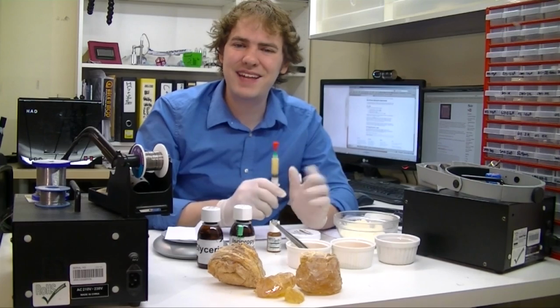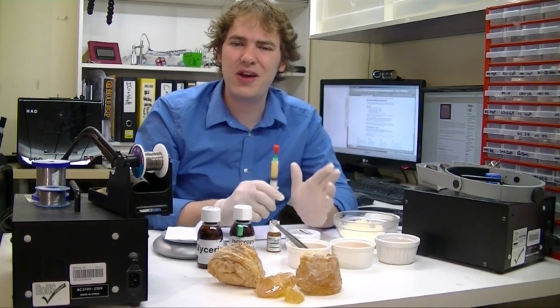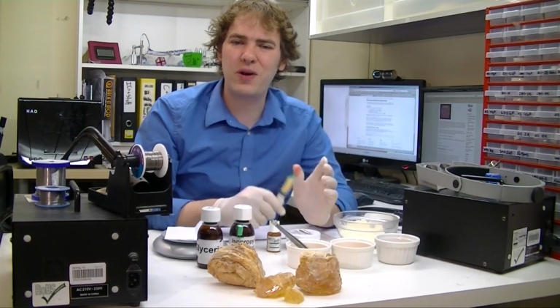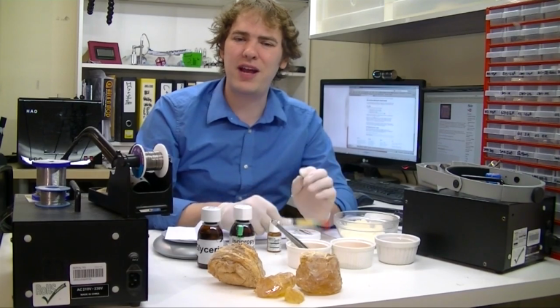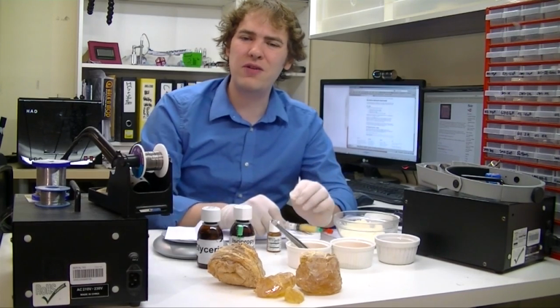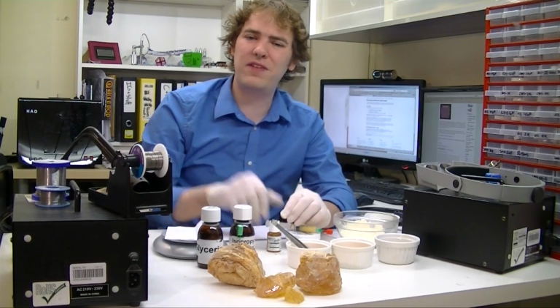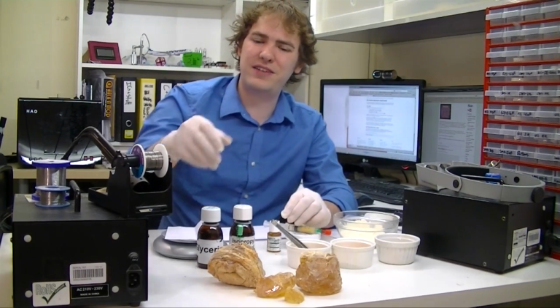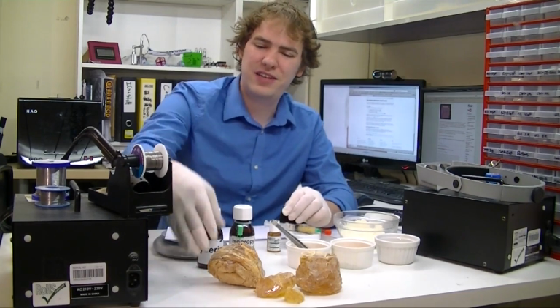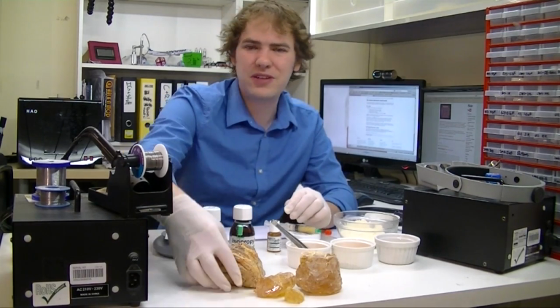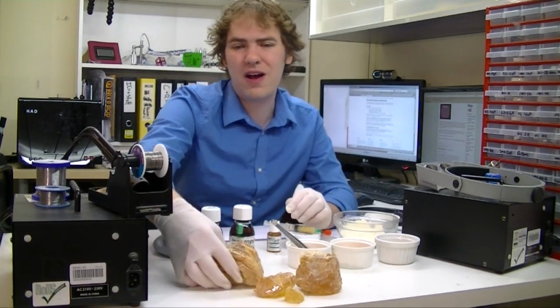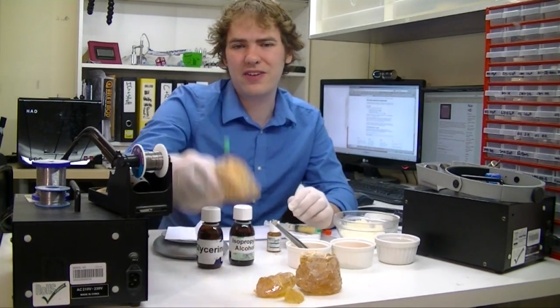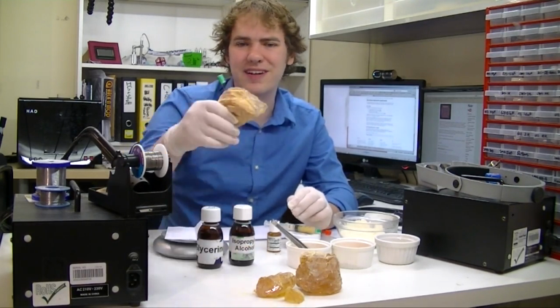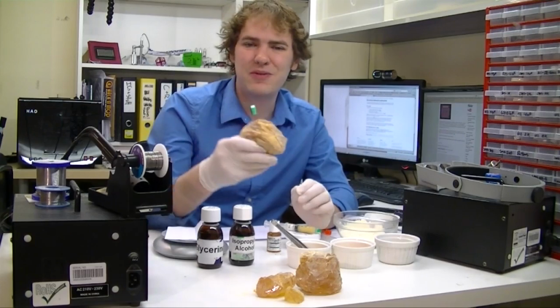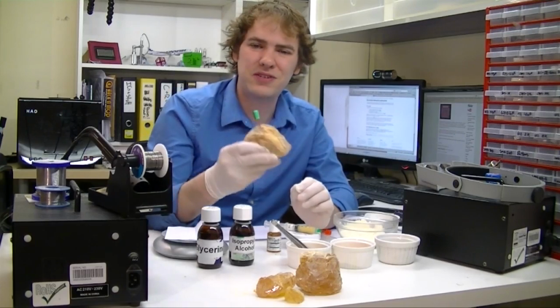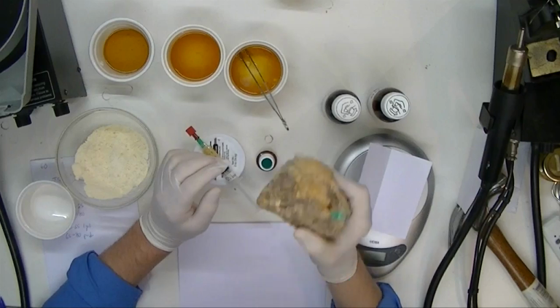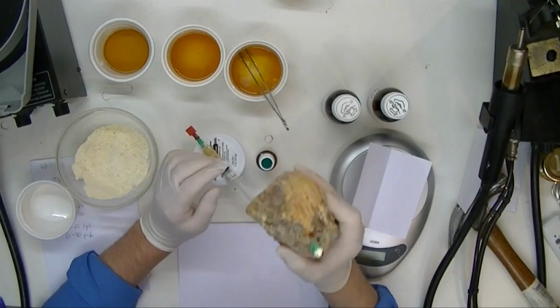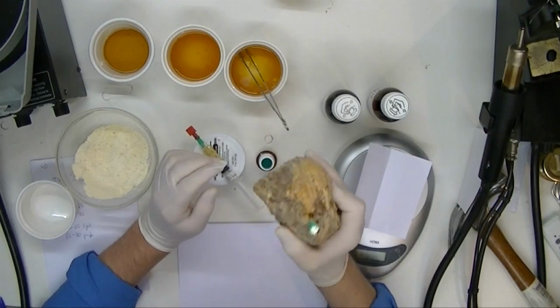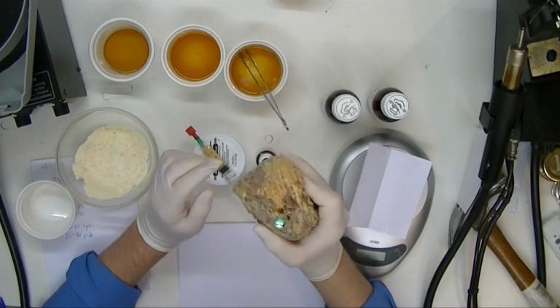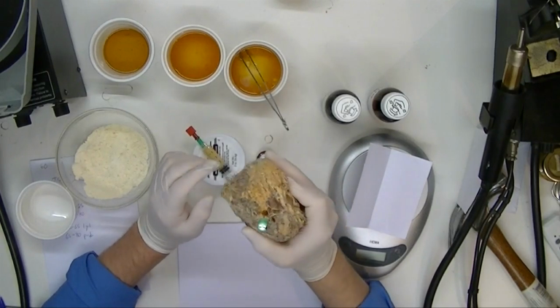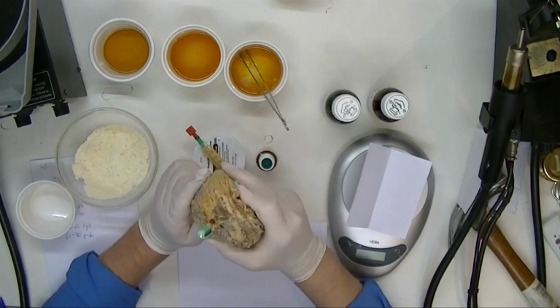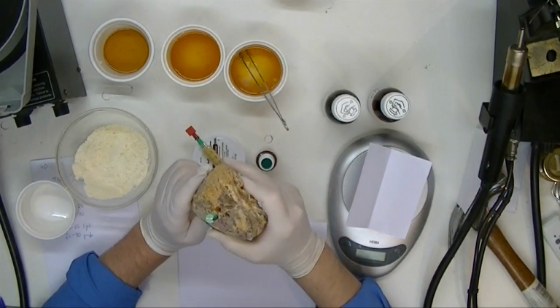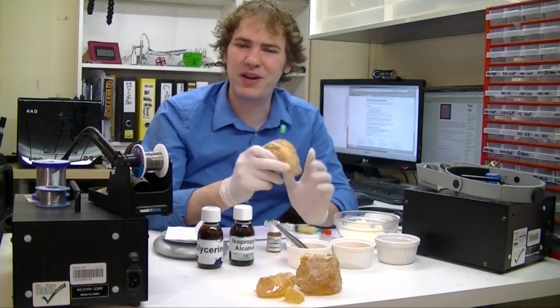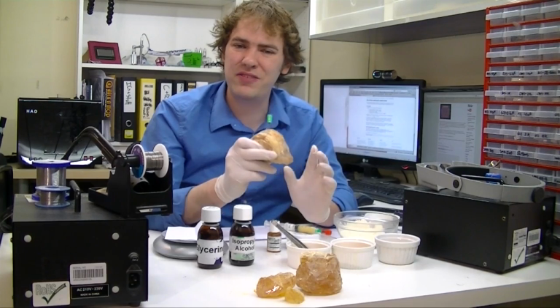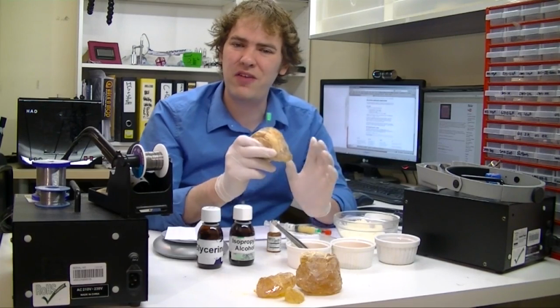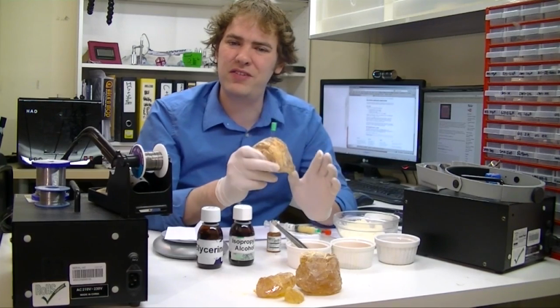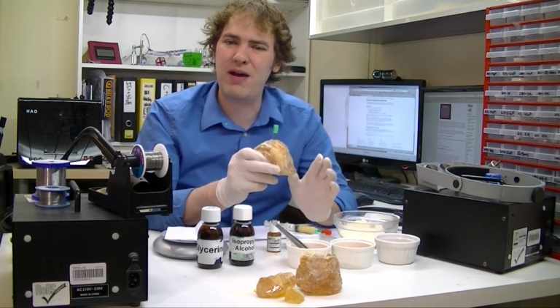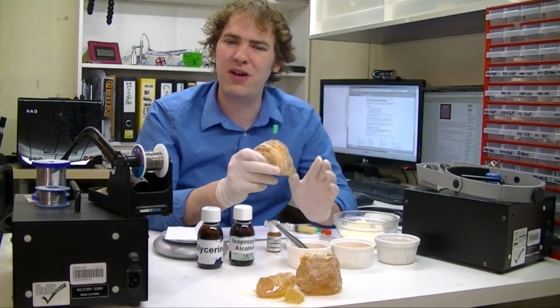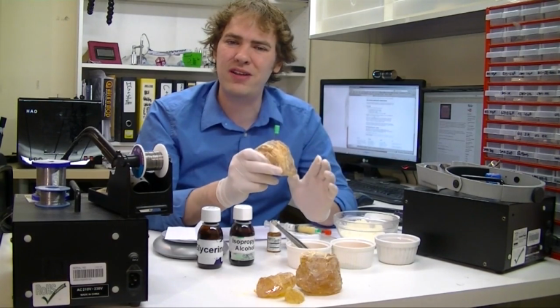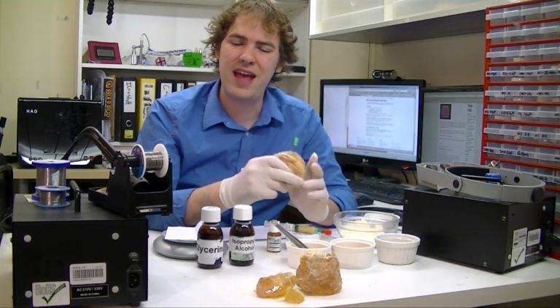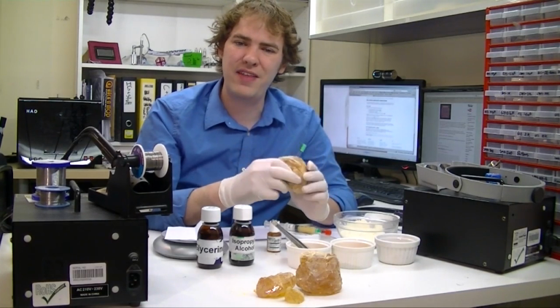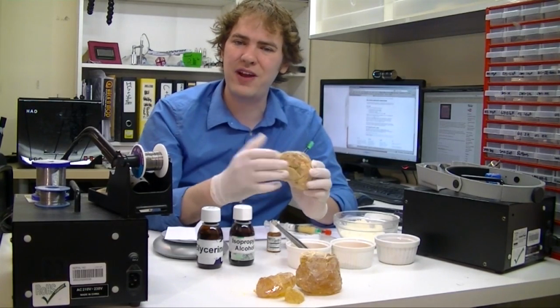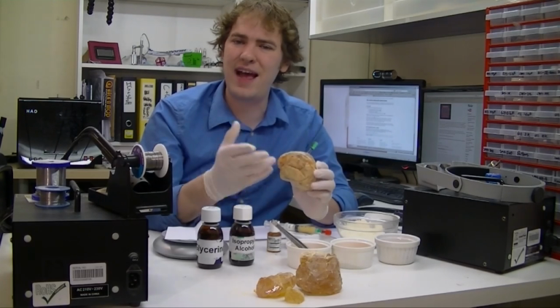Today we're going to make our own flux using rosin, which is a refined tree sap. We're going to dissolve it in some alcohol and then try it out.